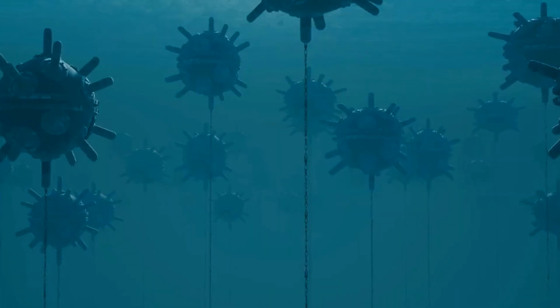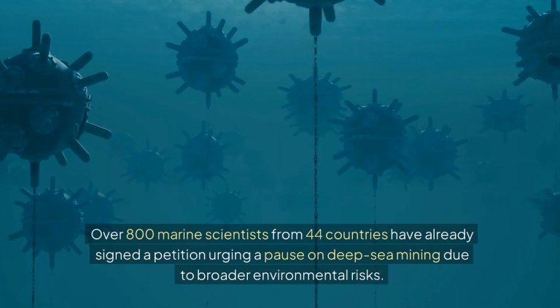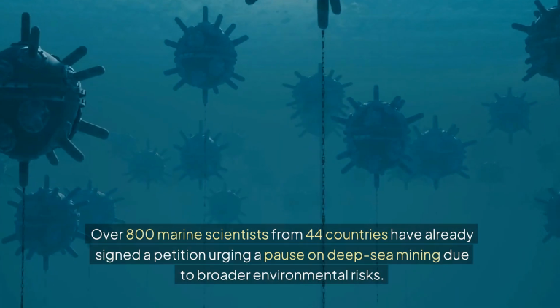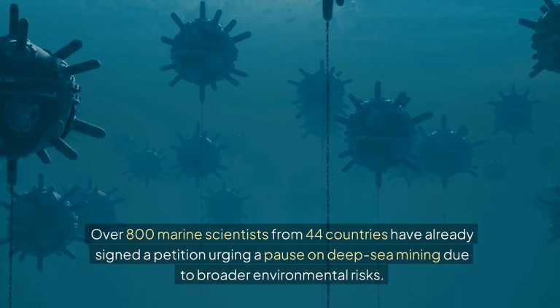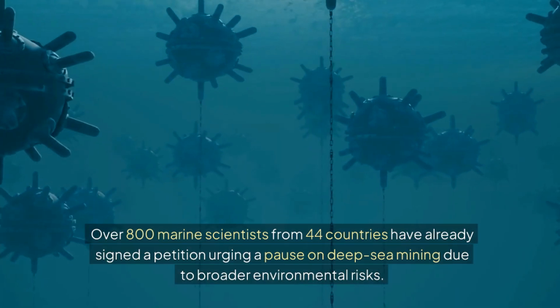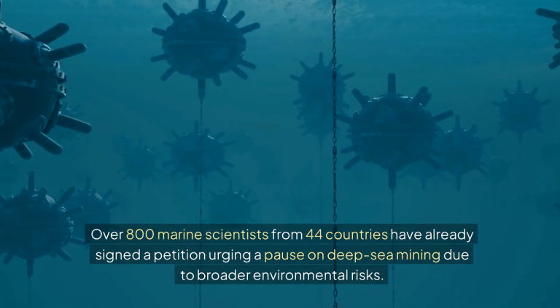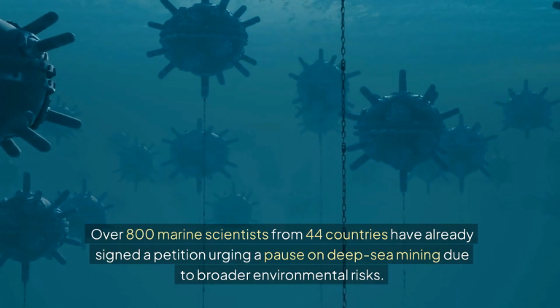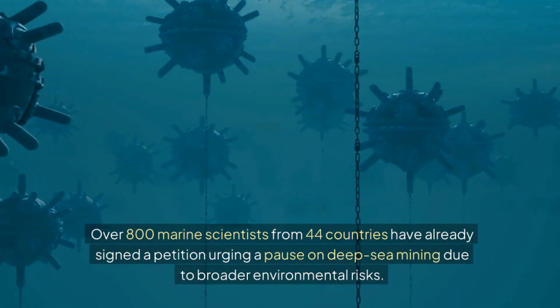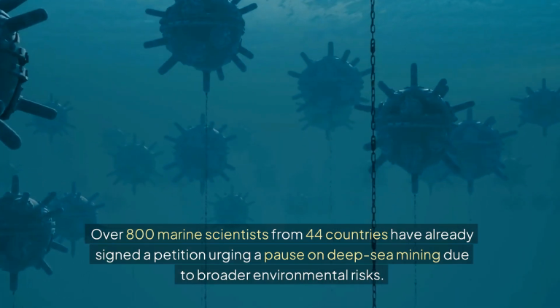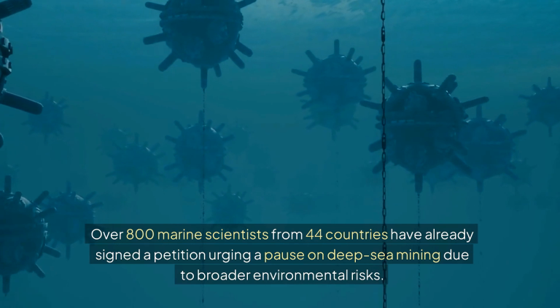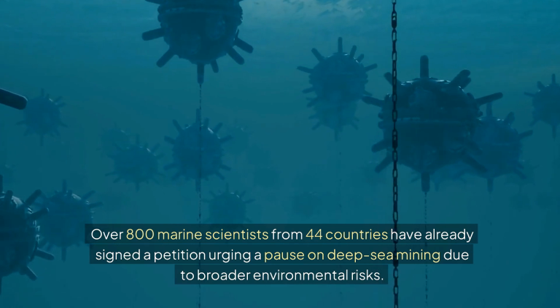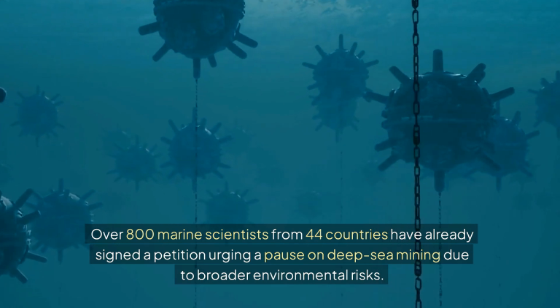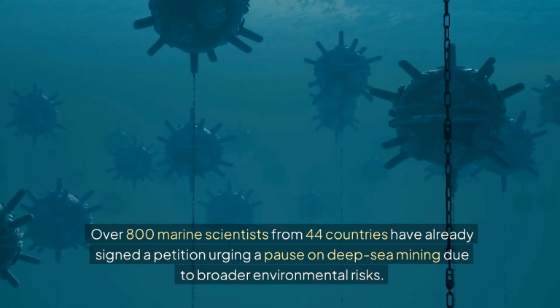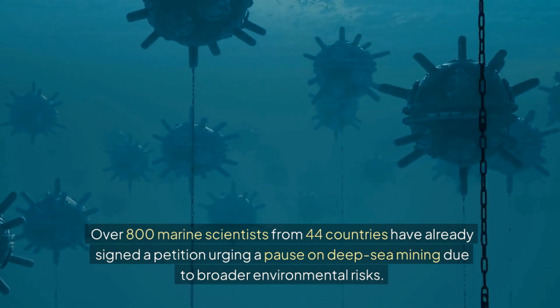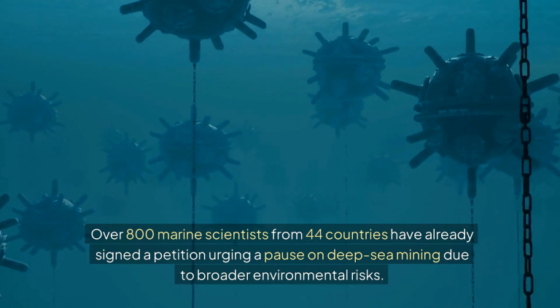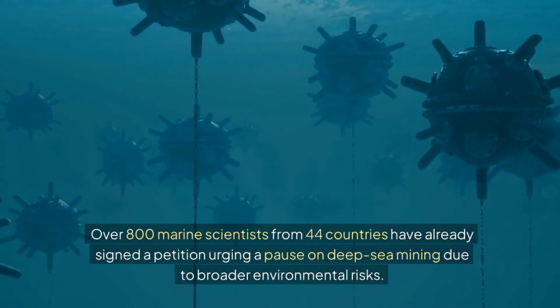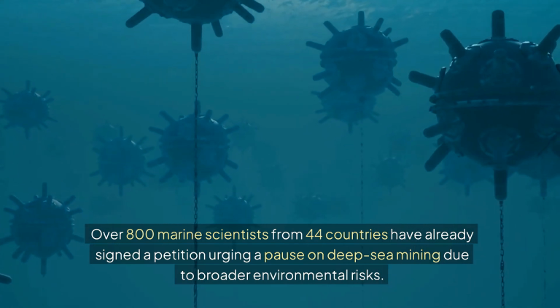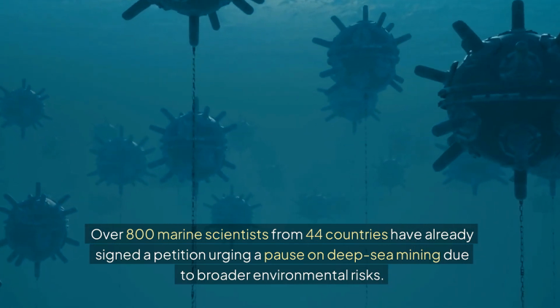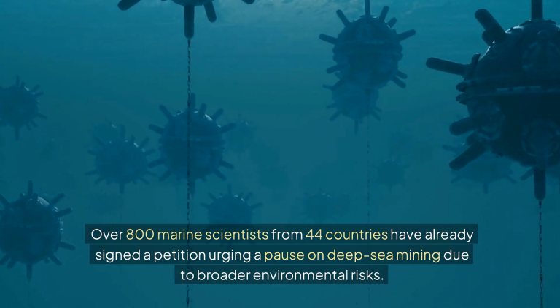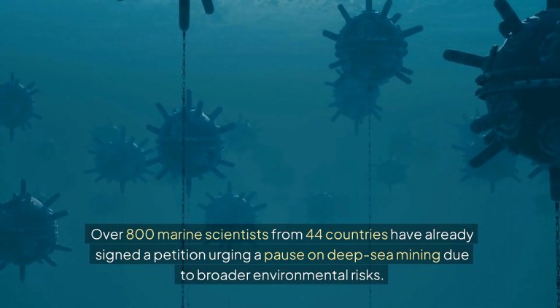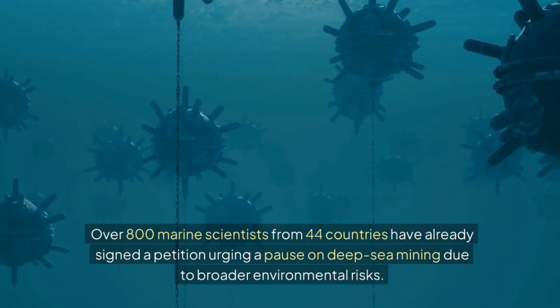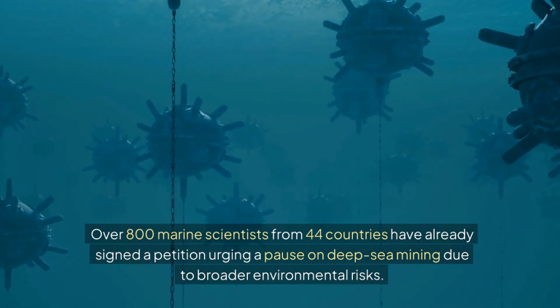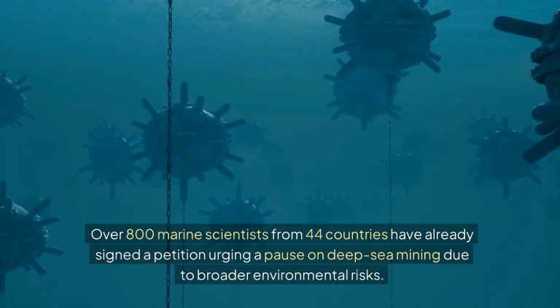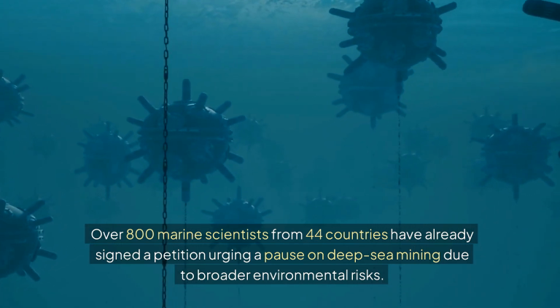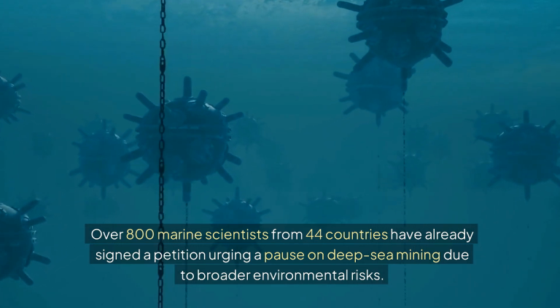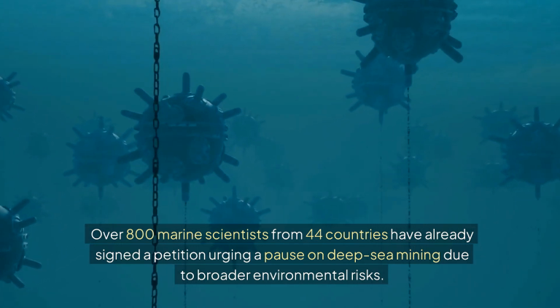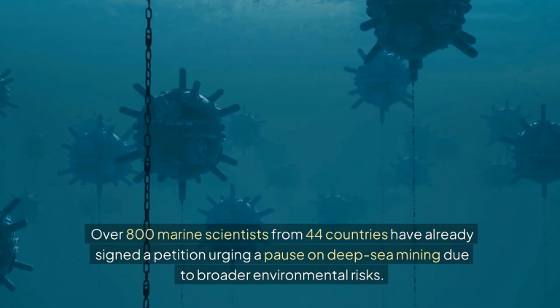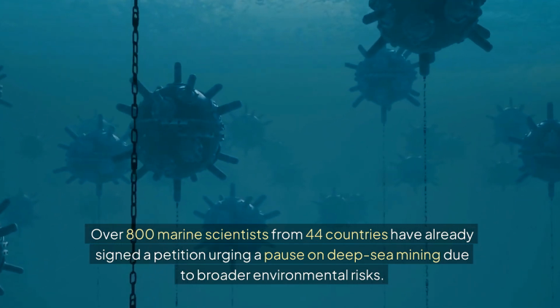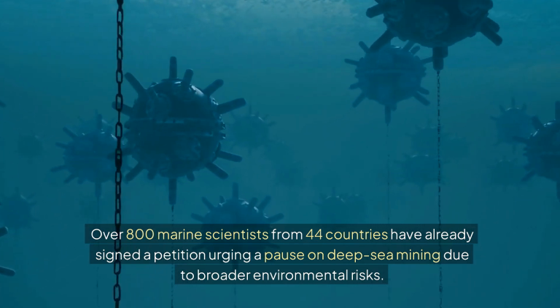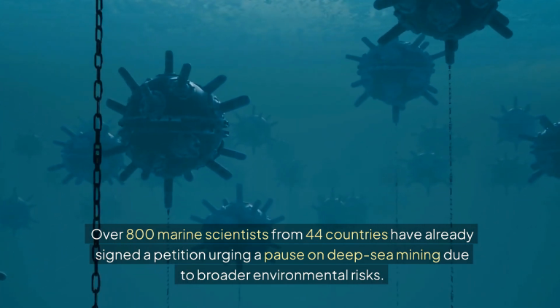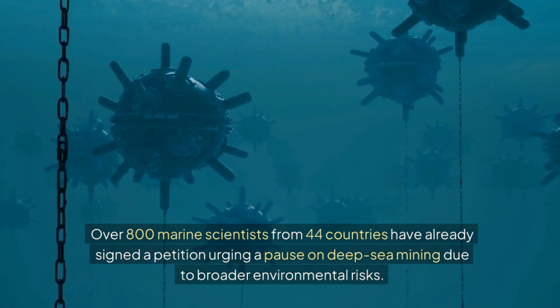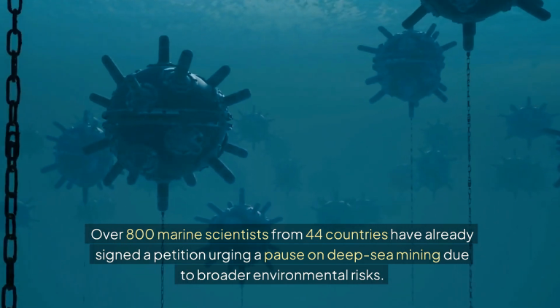These revelations underscore the importance of protecting the deep seabed from industrial exploitation. Over 800 marine scientists from 44 countries have already signed a petition urging a pause on deep-sea mining due to broader environmental risks.